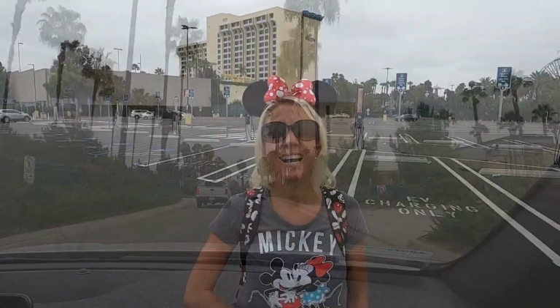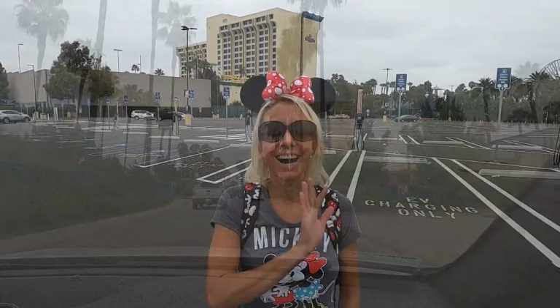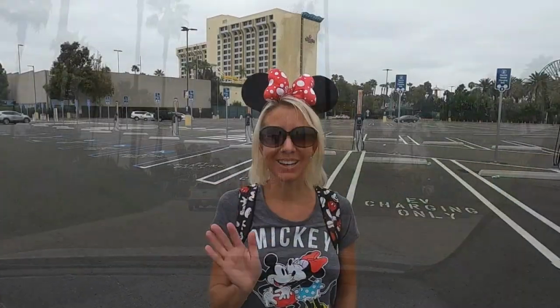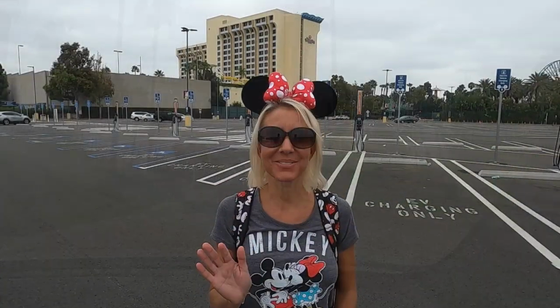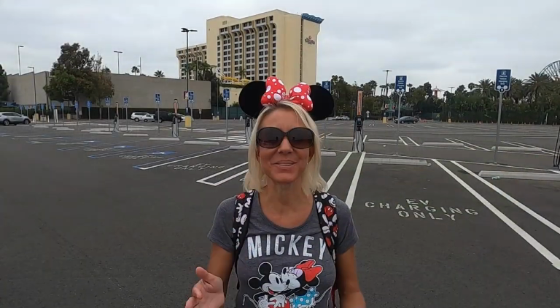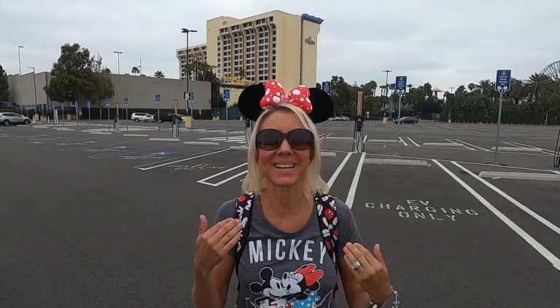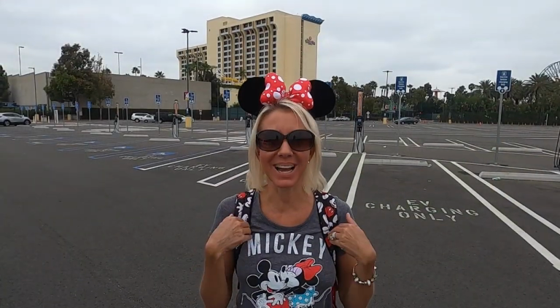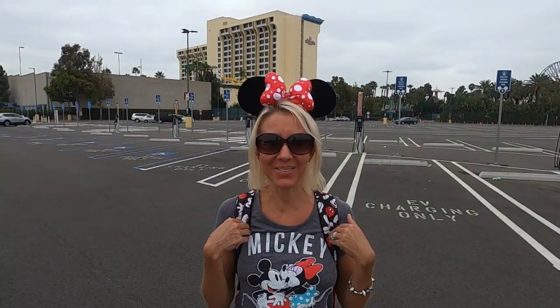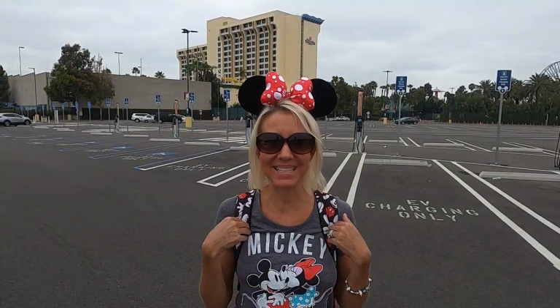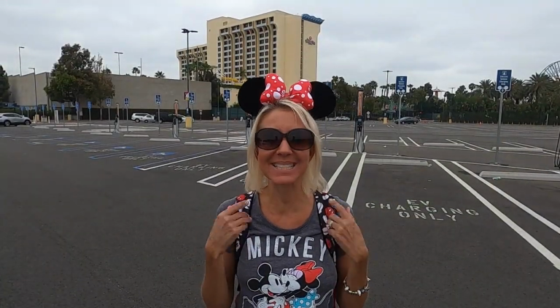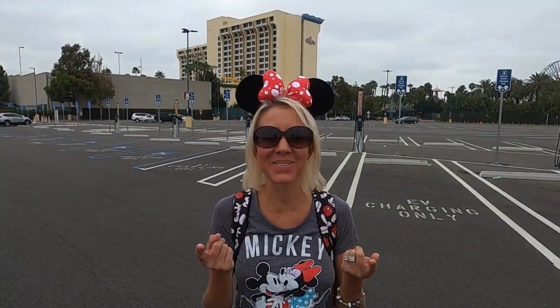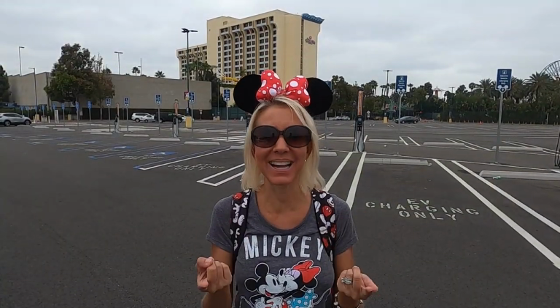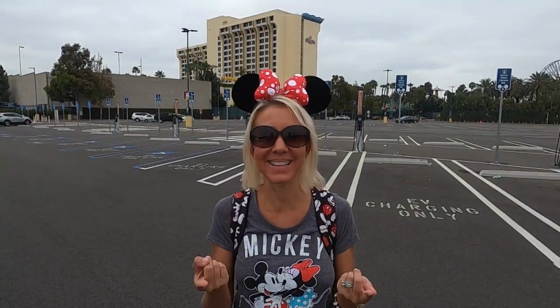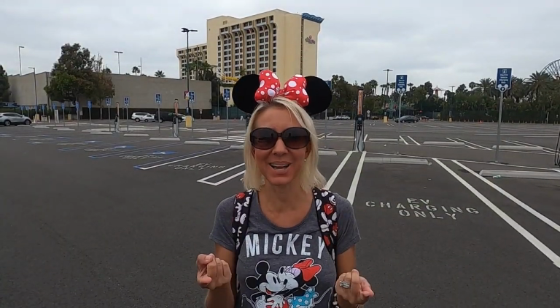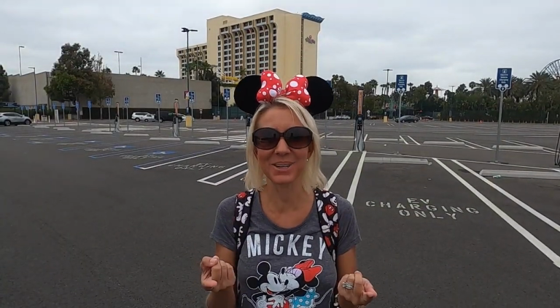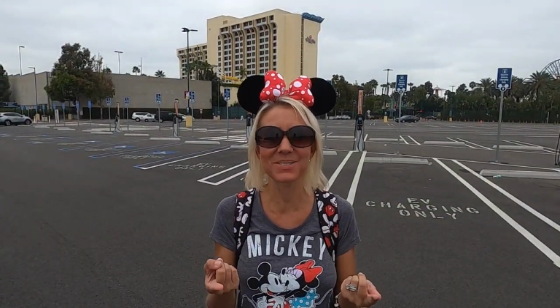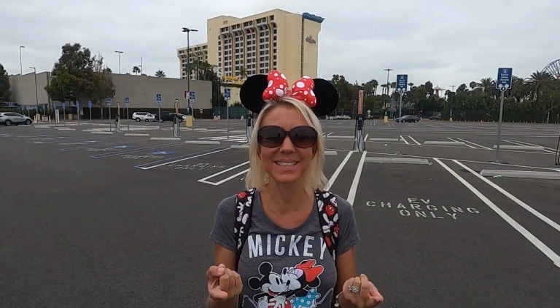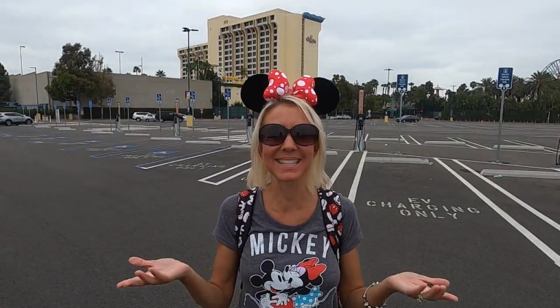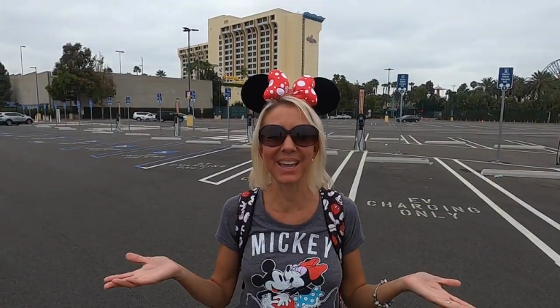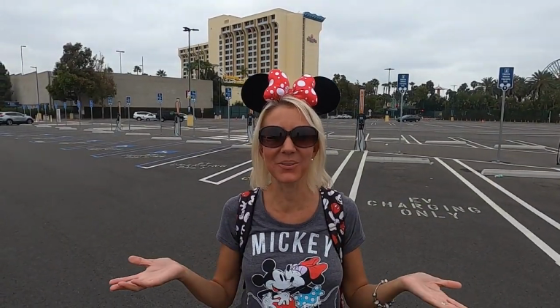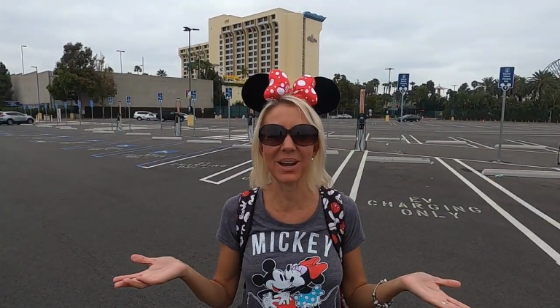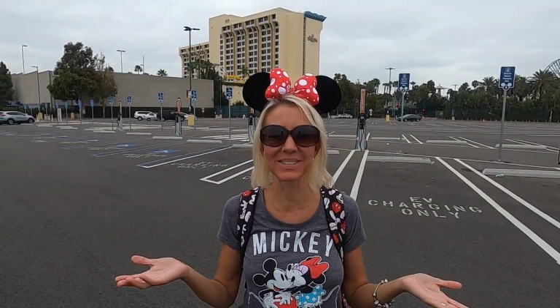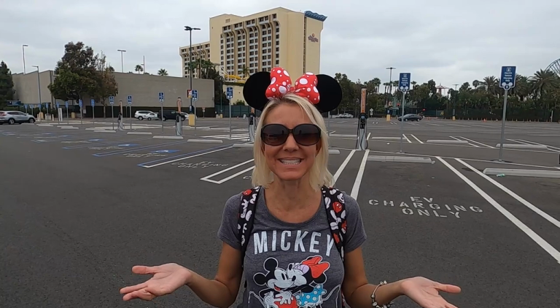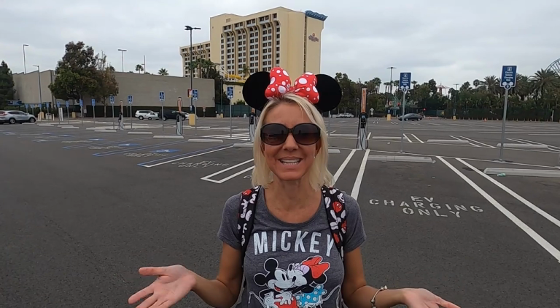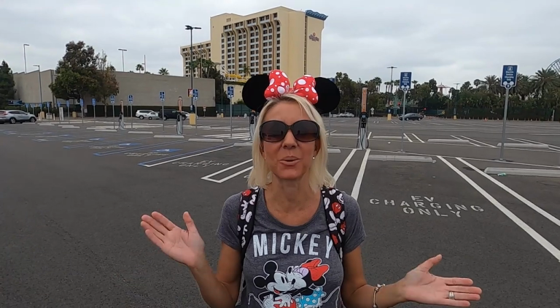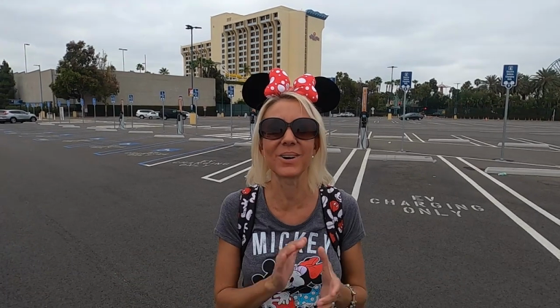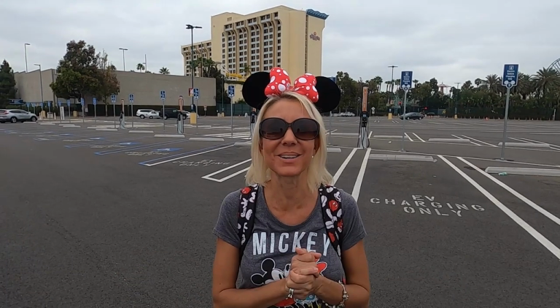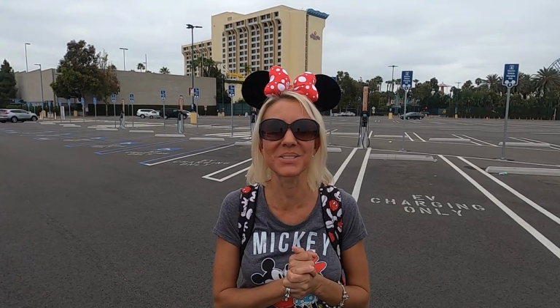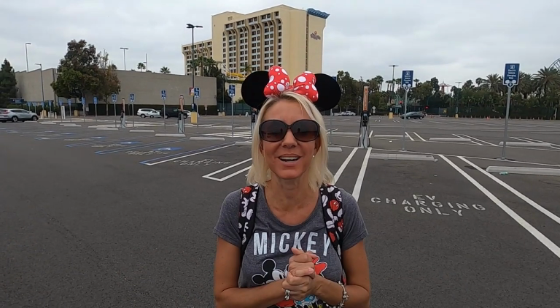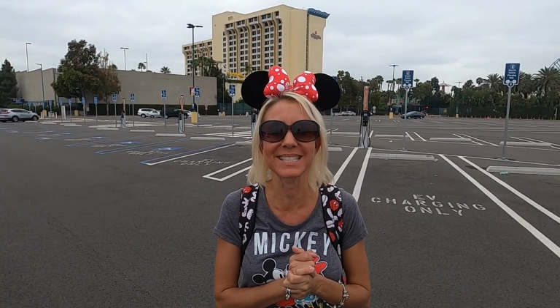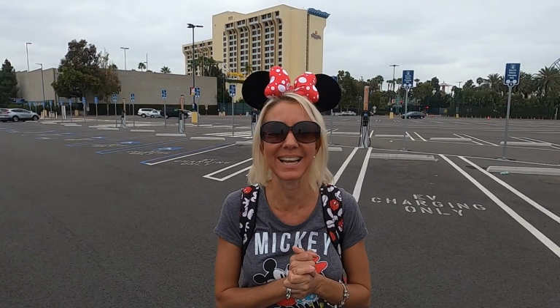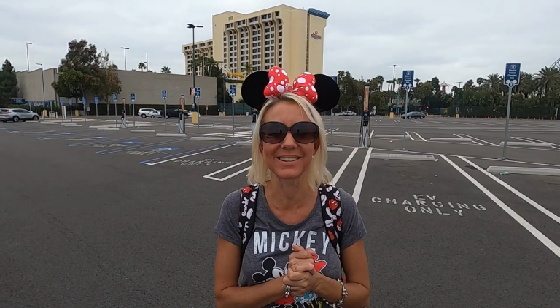Hi everybody, I'm Lisa. Behind the camera is Bill. Together we are Beliso. Welcome to our channel.